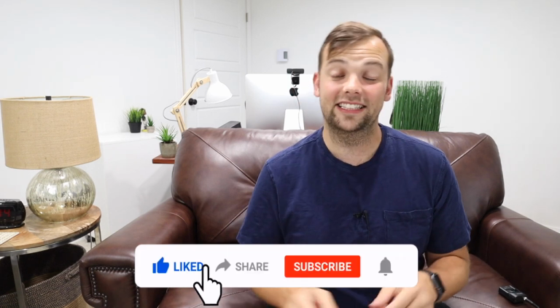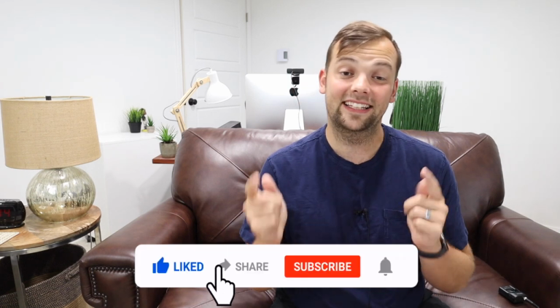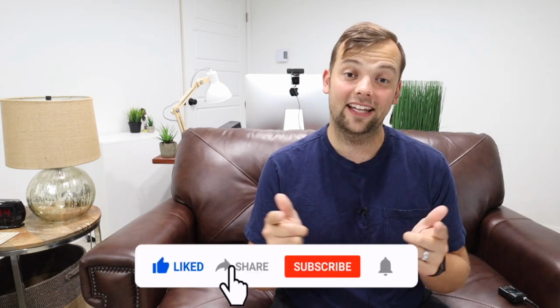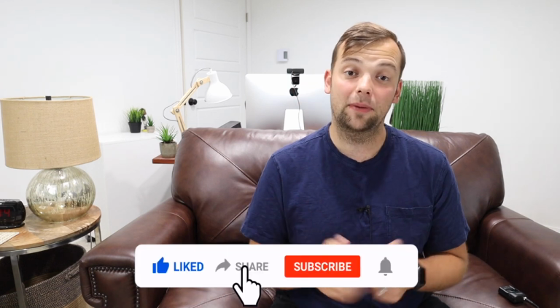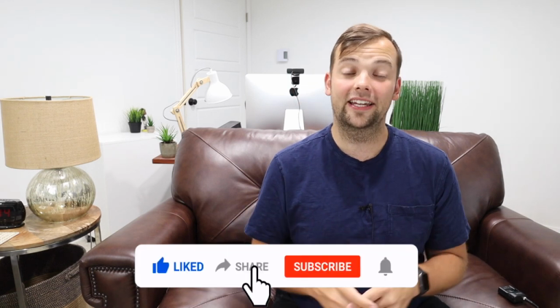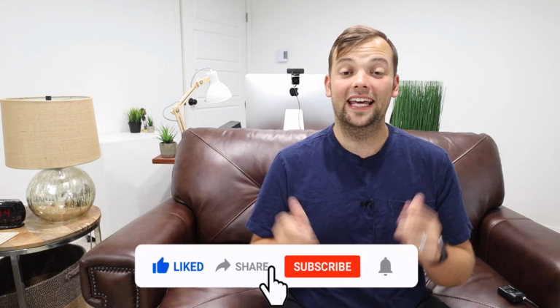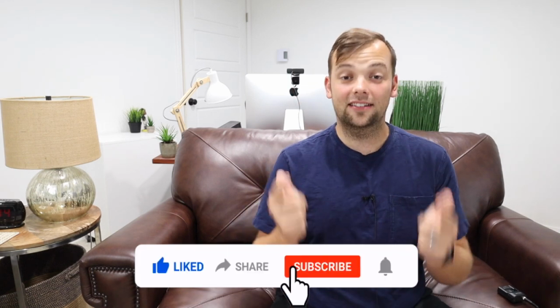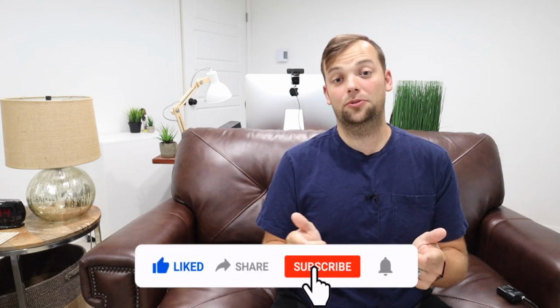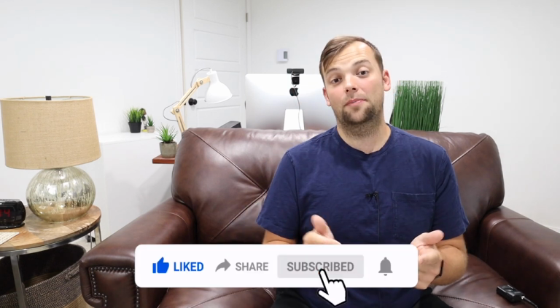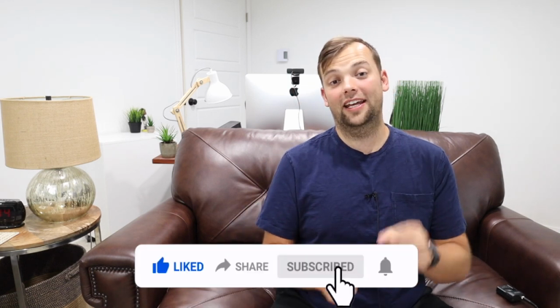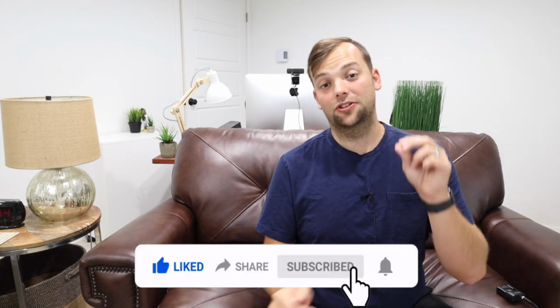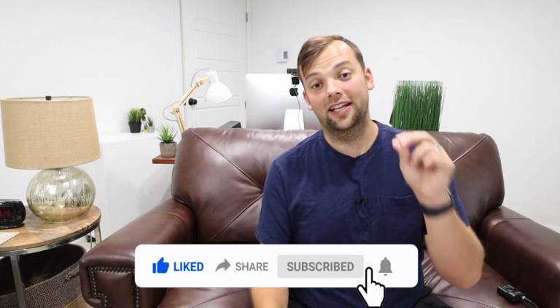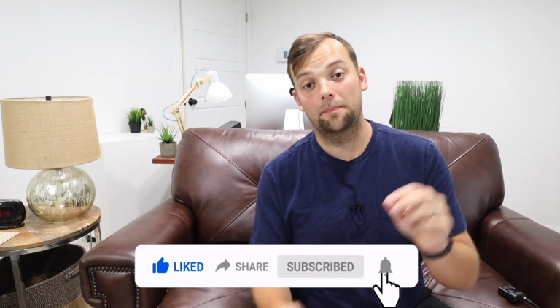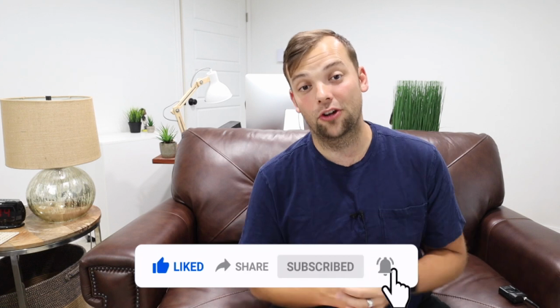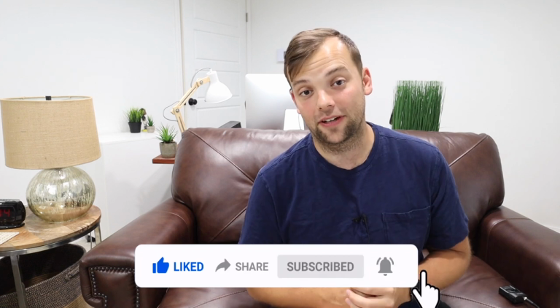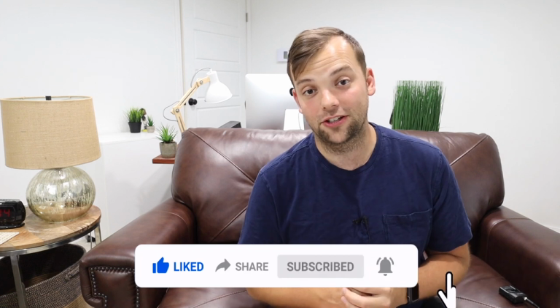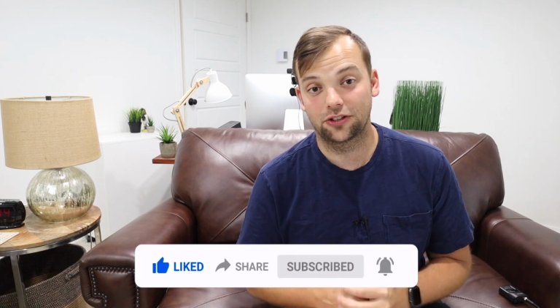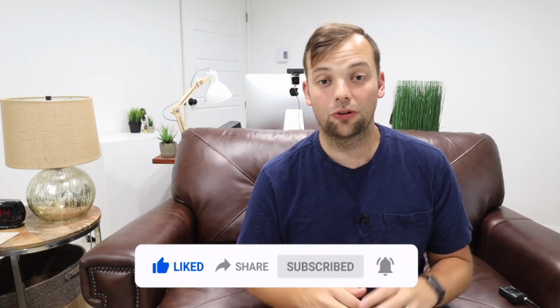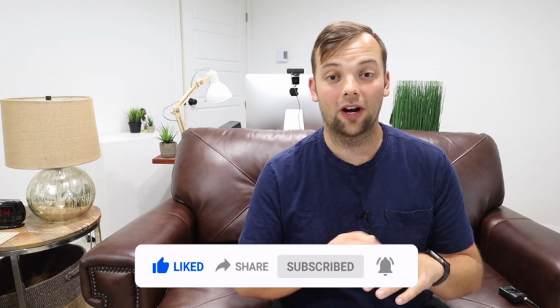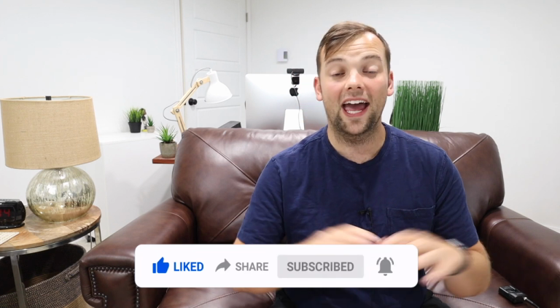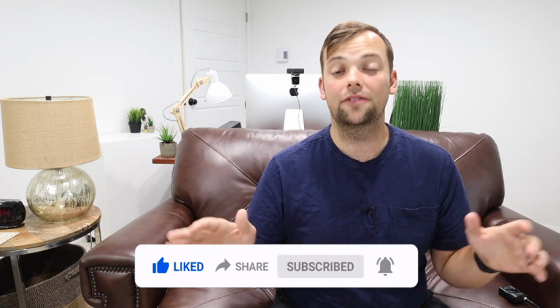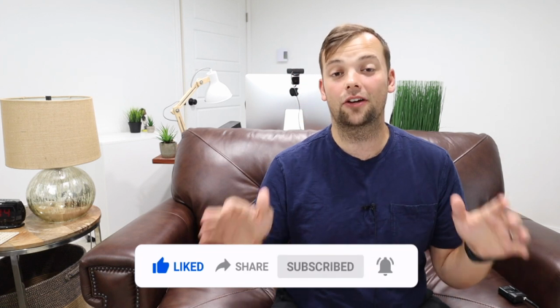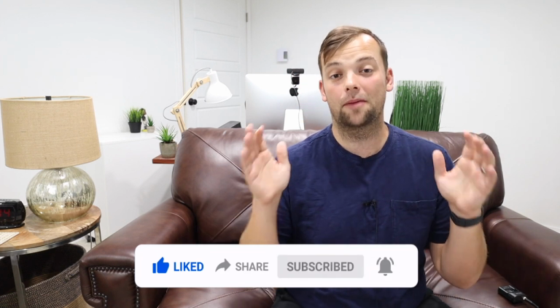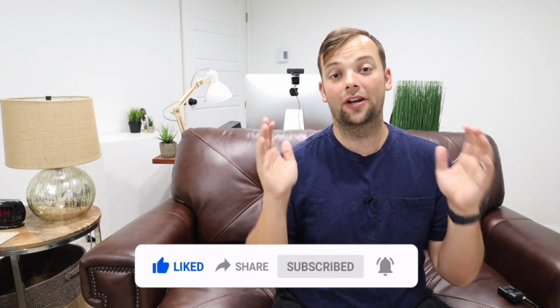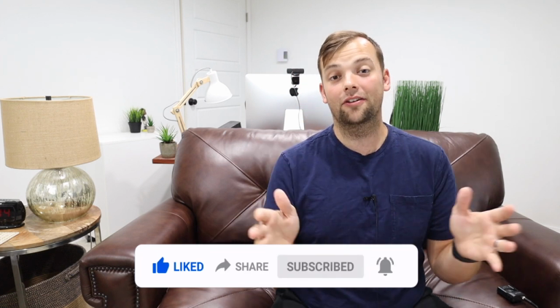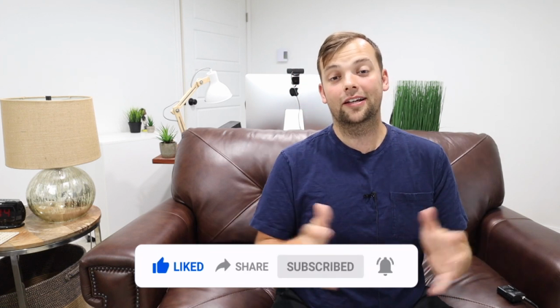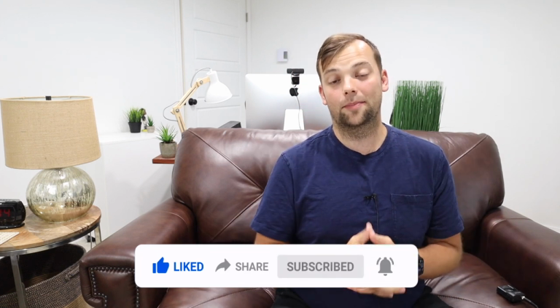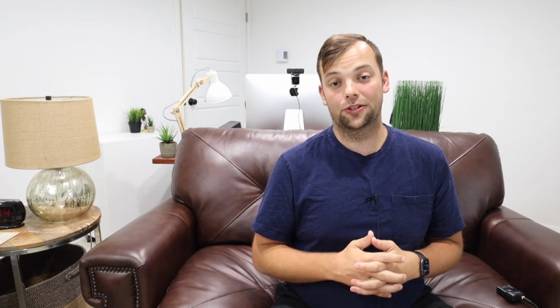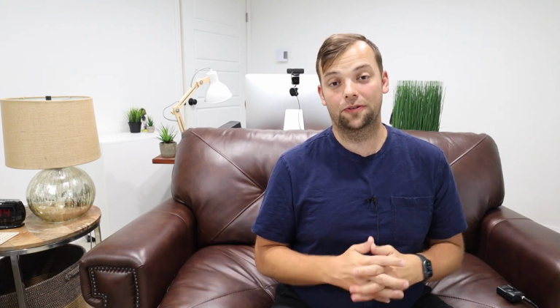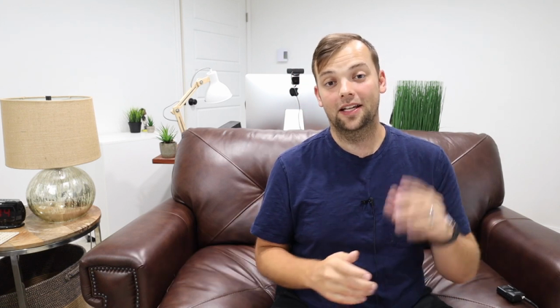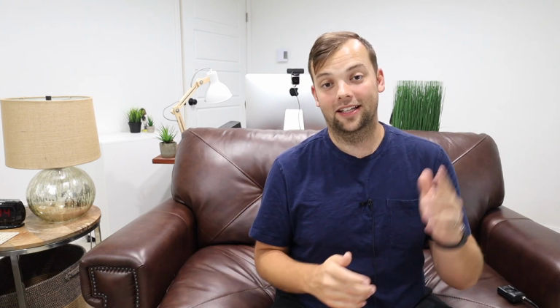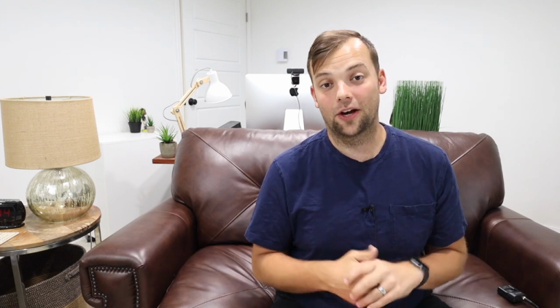I need you to hit that like button, hit the subscribe button, and also hit that bell notification so you're aware of every video that I put out coming soon. Let's go.